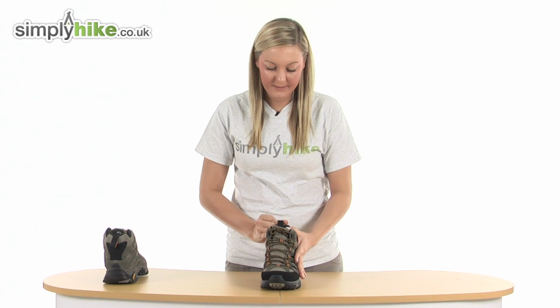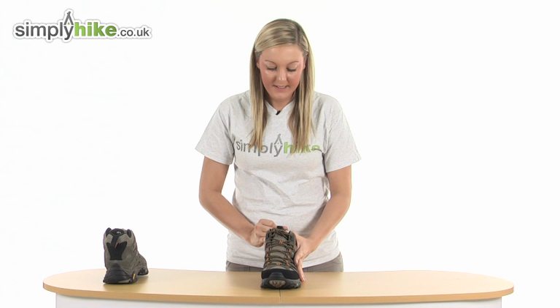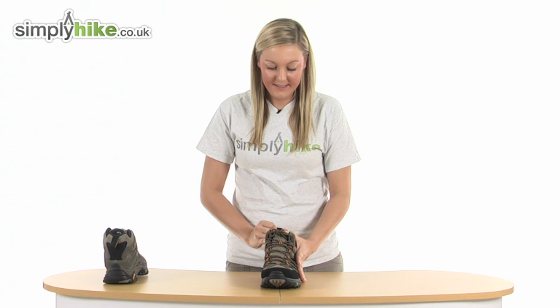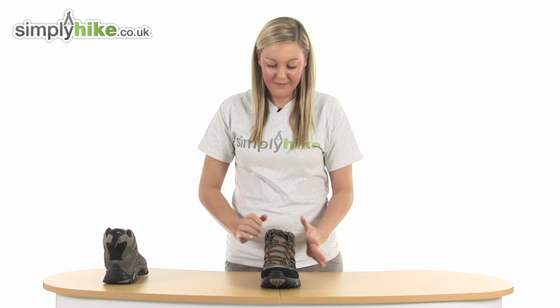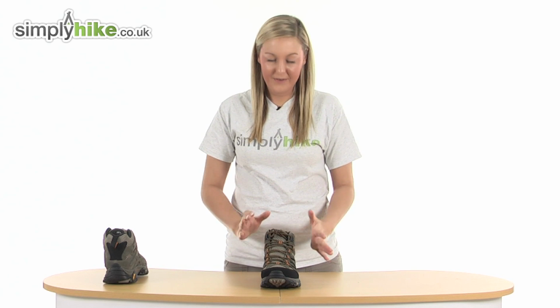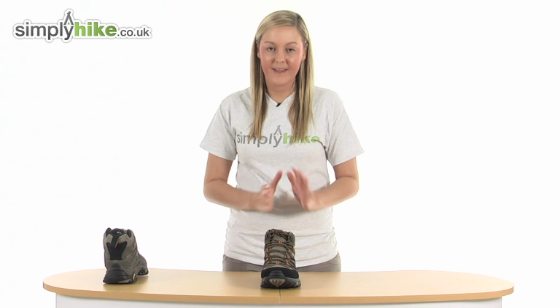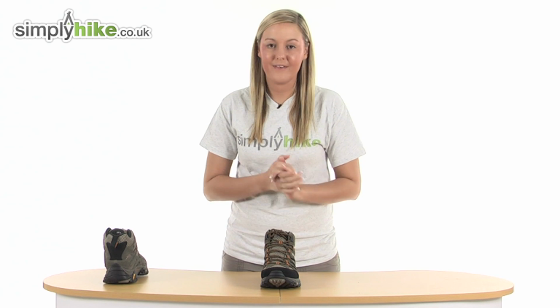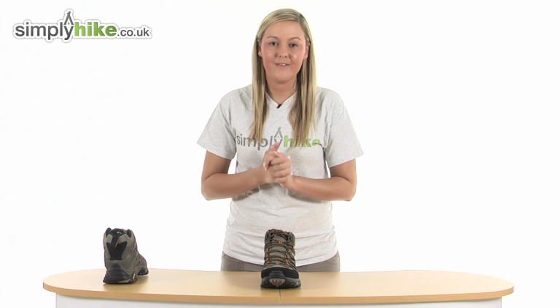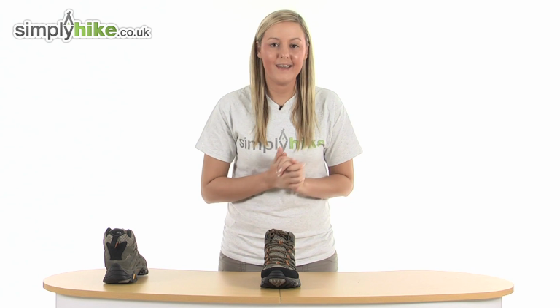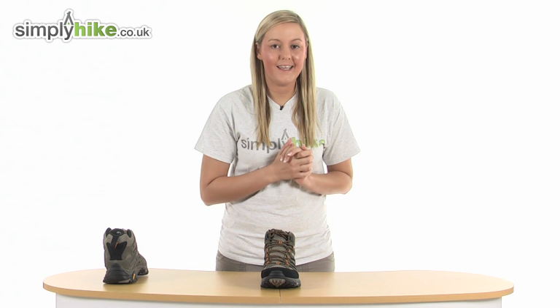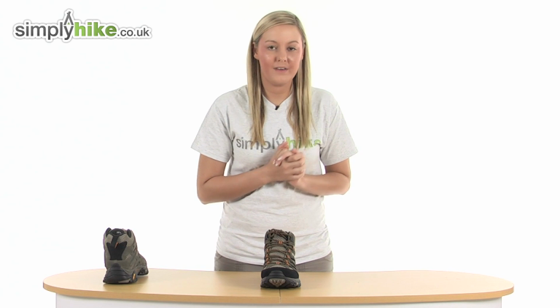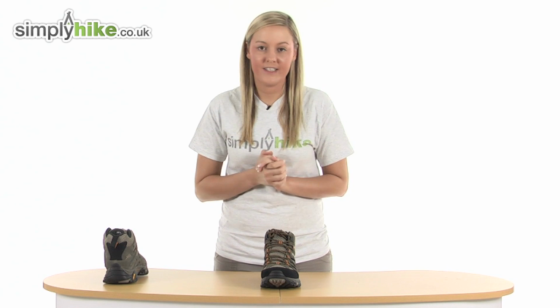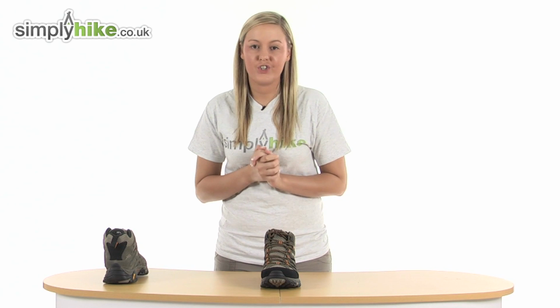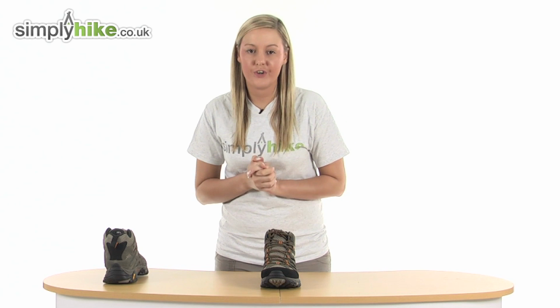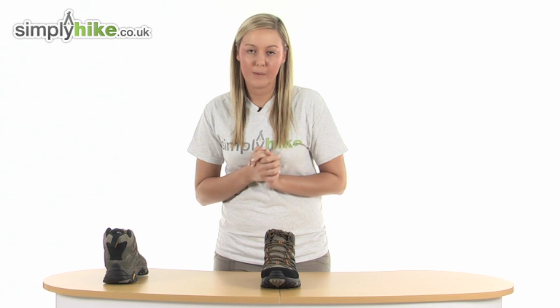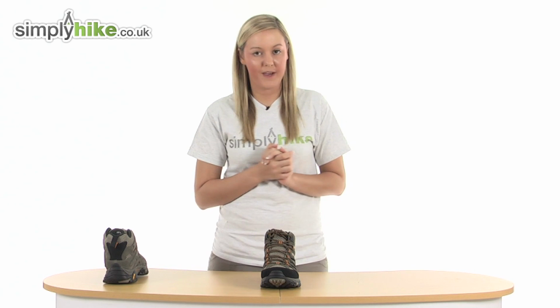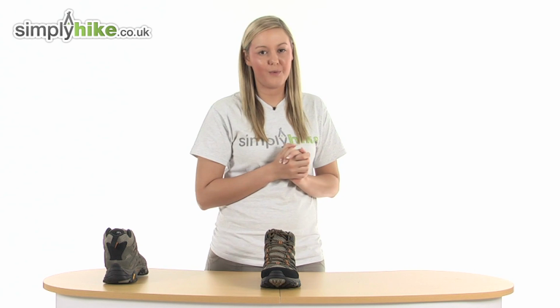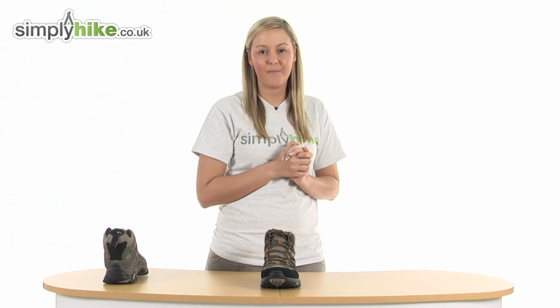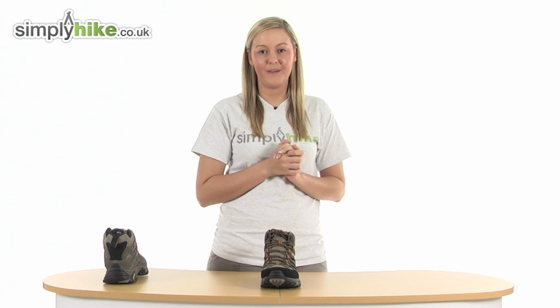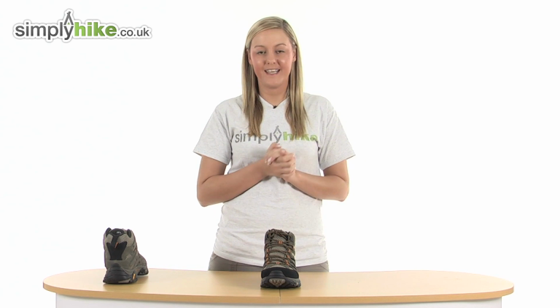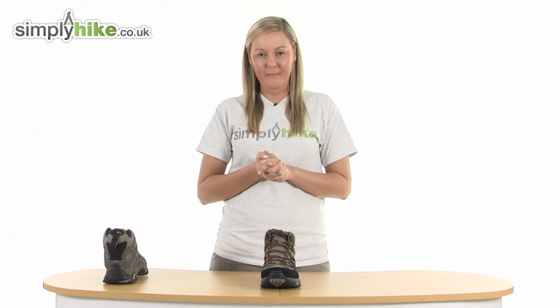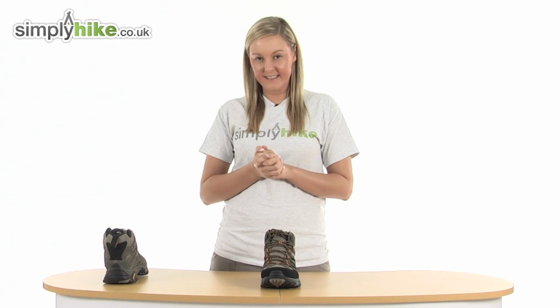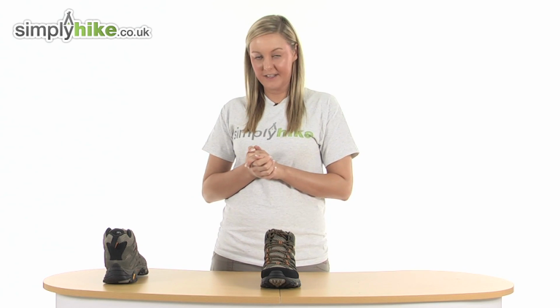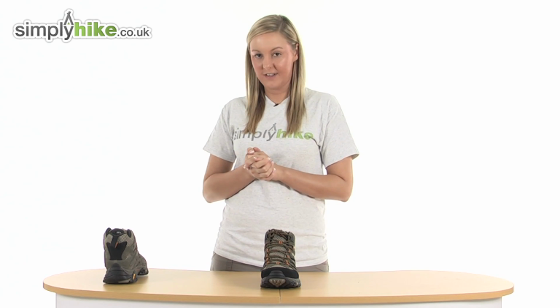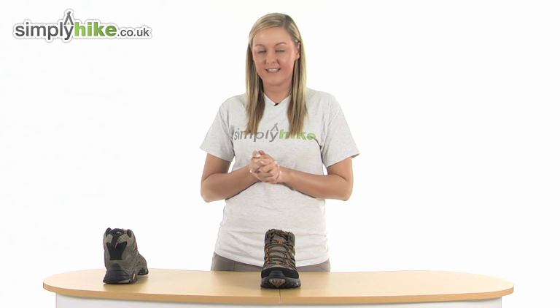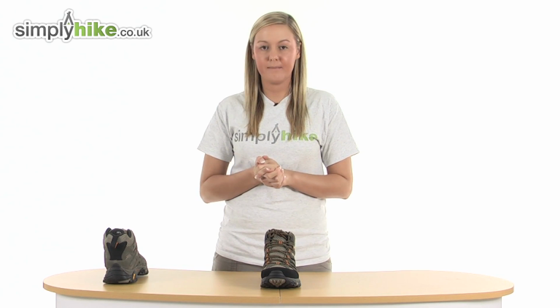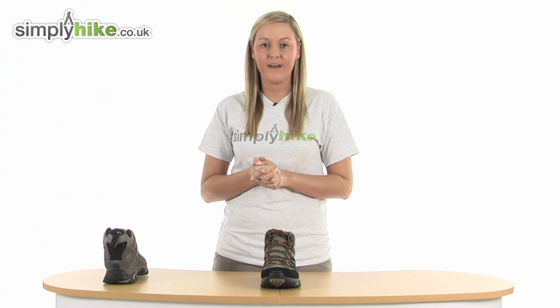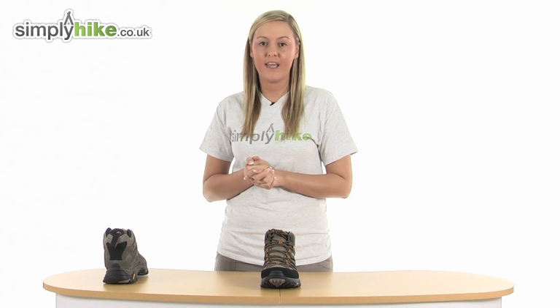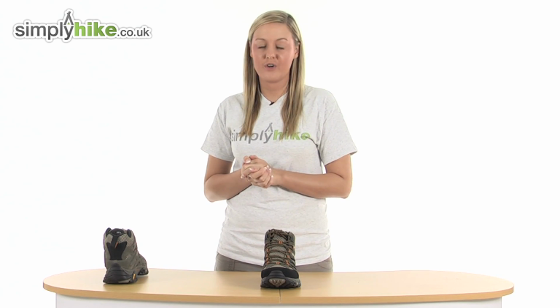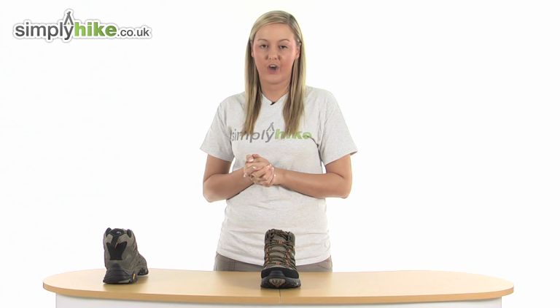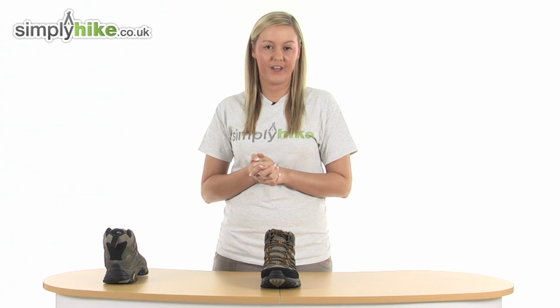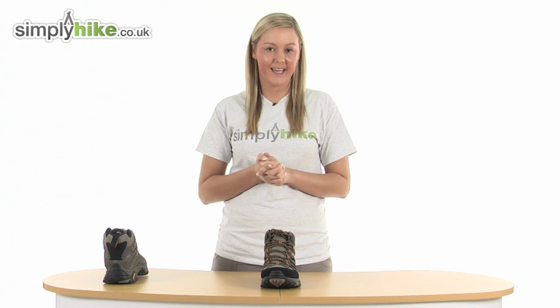So overall we have a really nice durable pair of walking boots. Please take a look at simplyhike.co.uk.